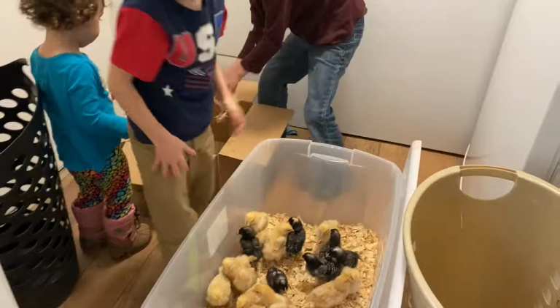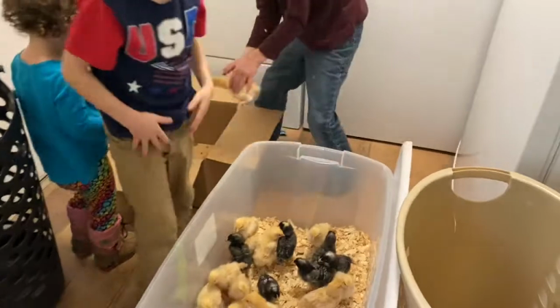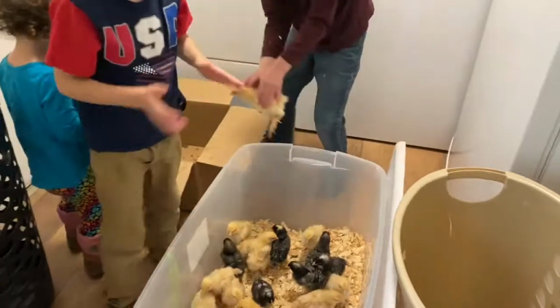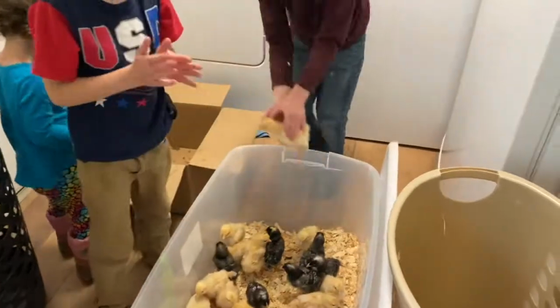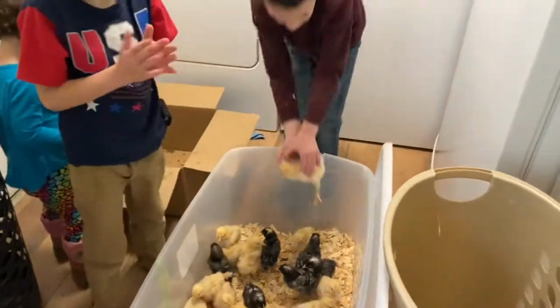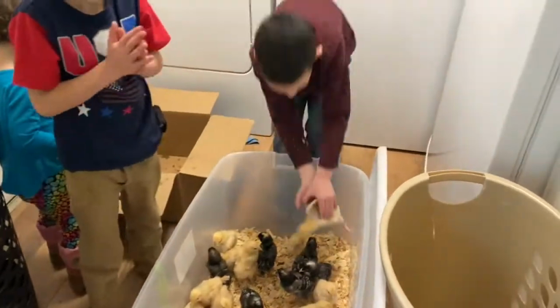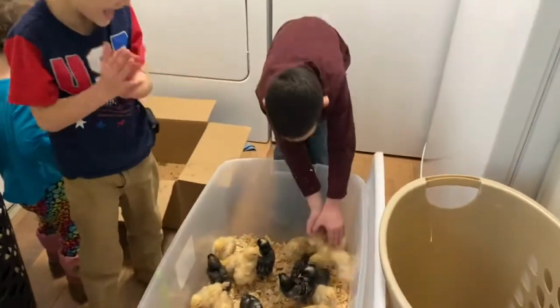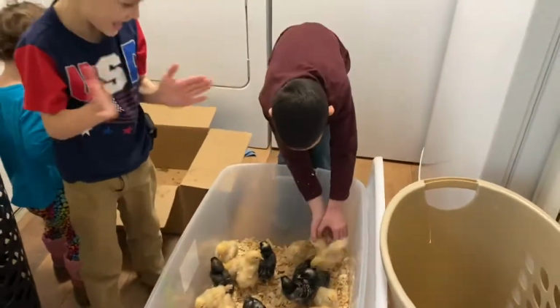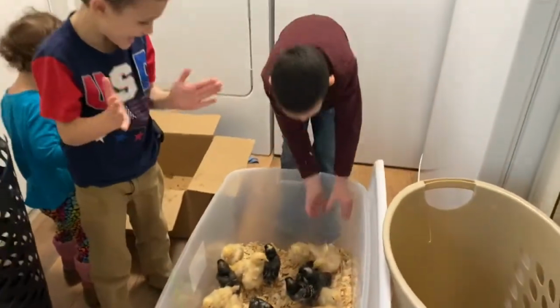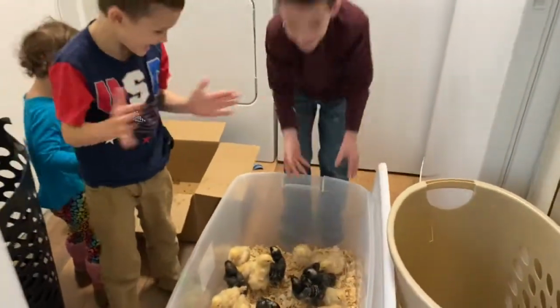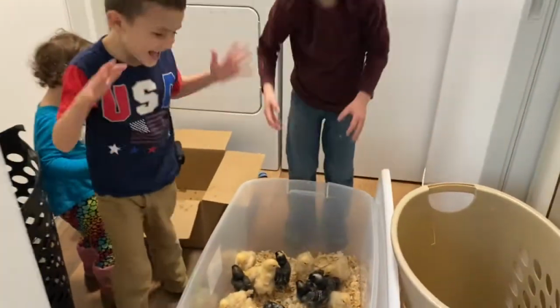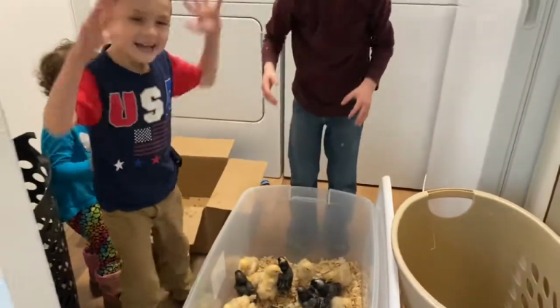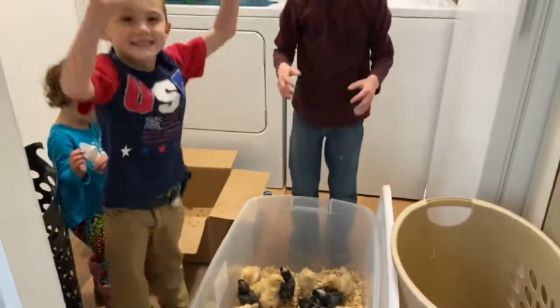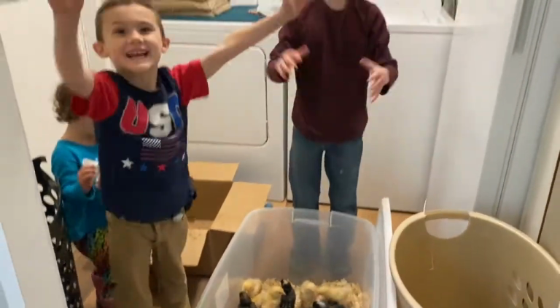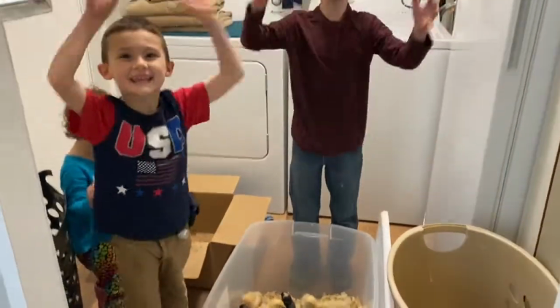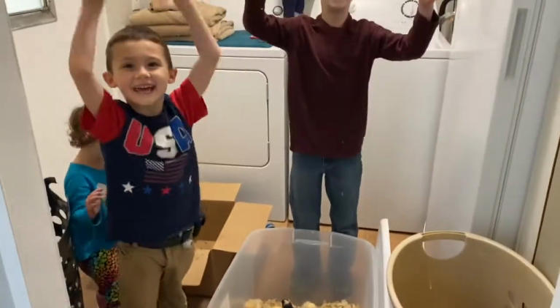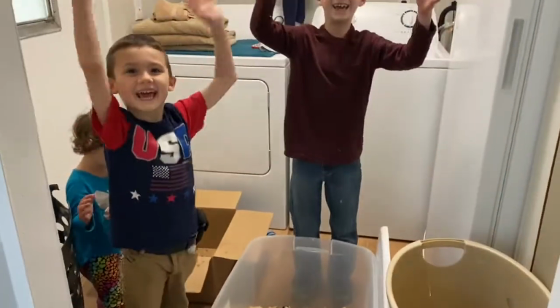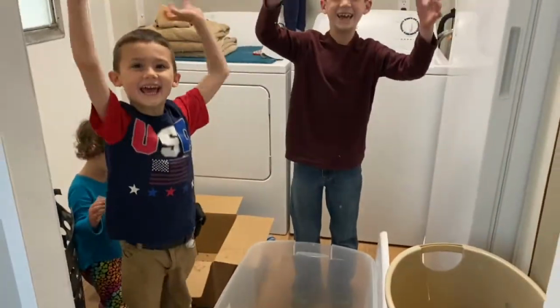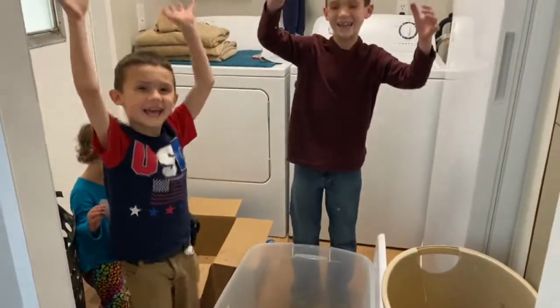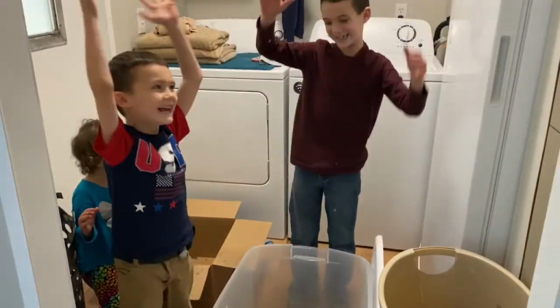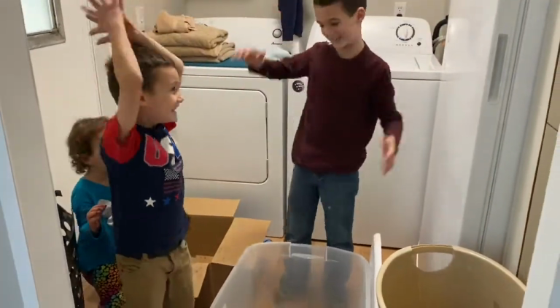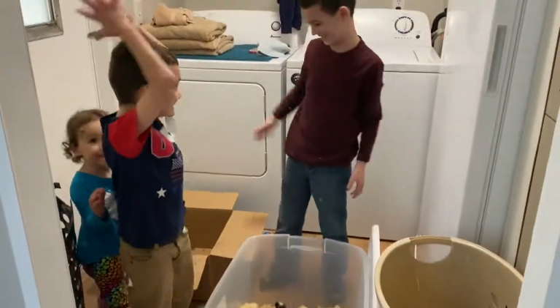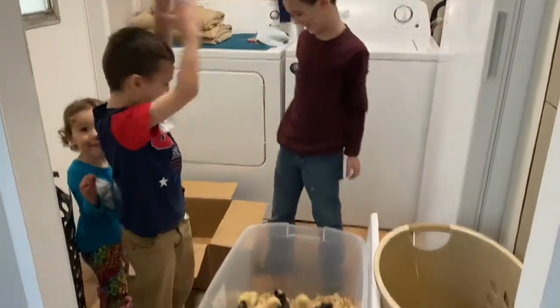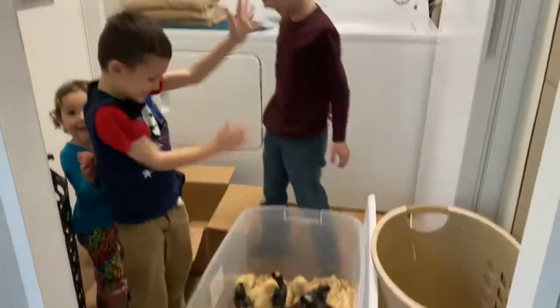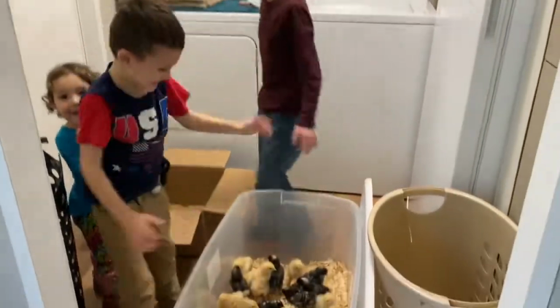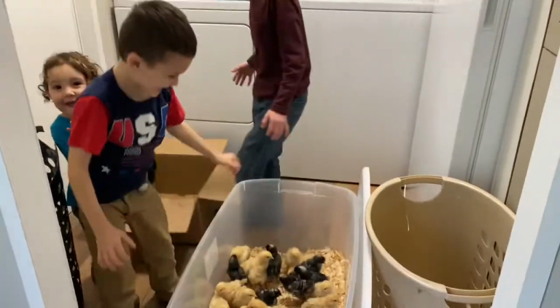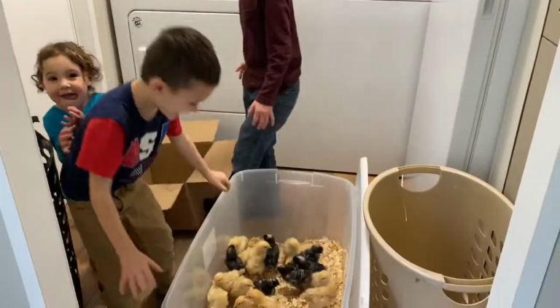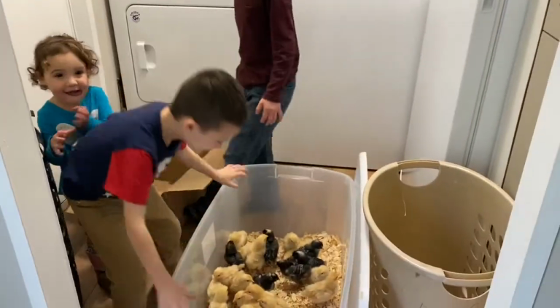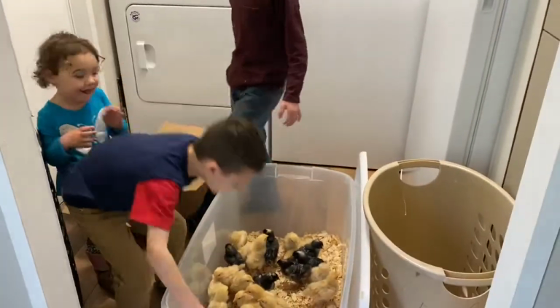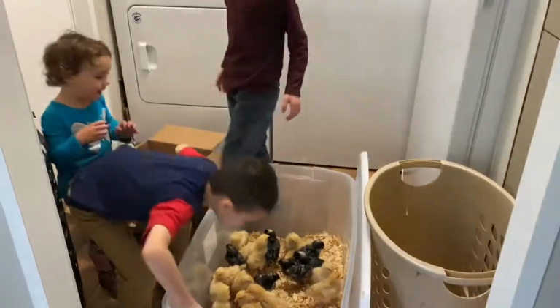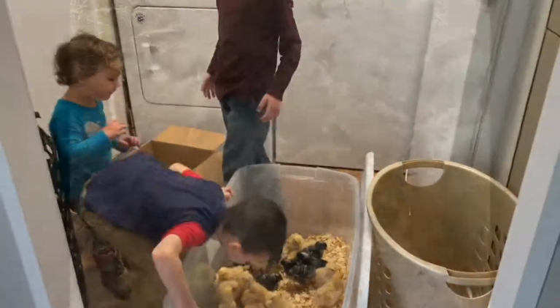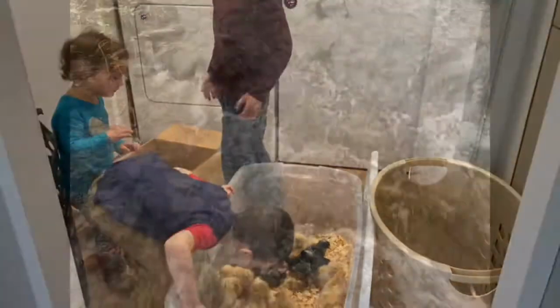What do we get, guys? Chickens! I like chicks.